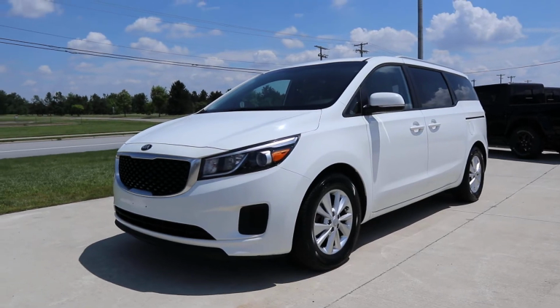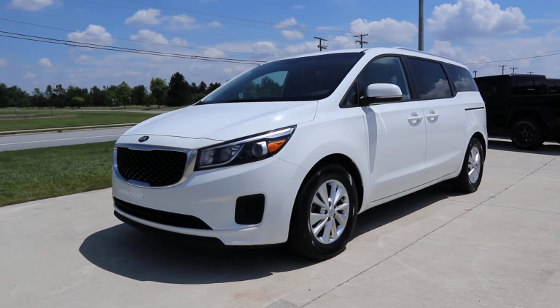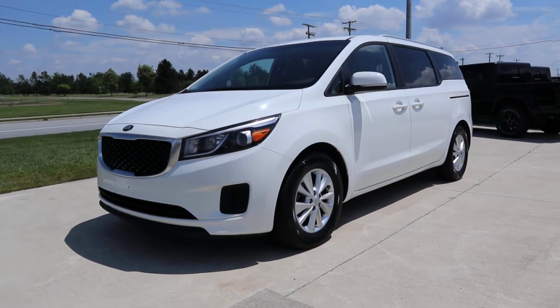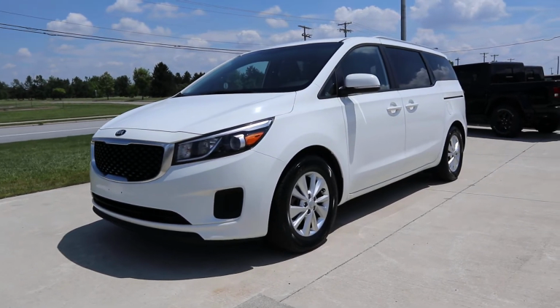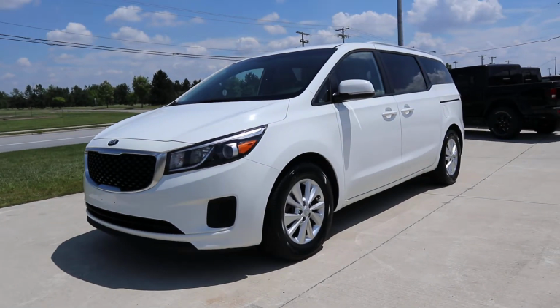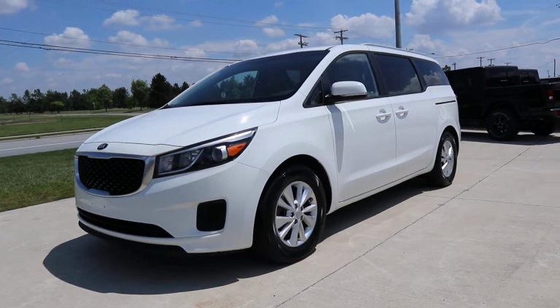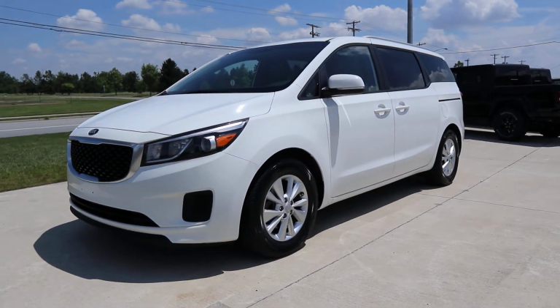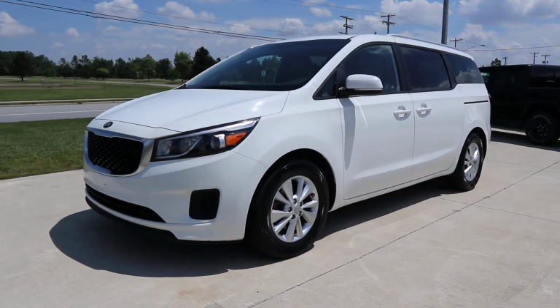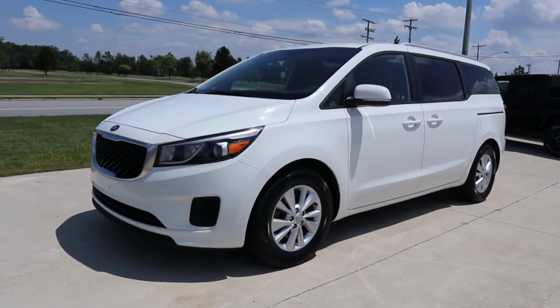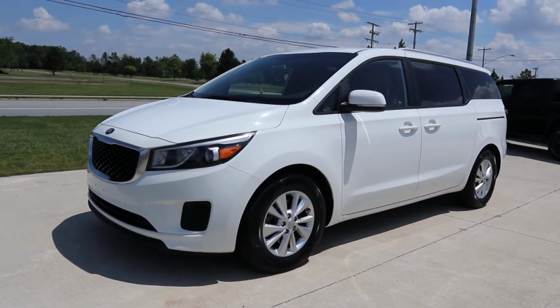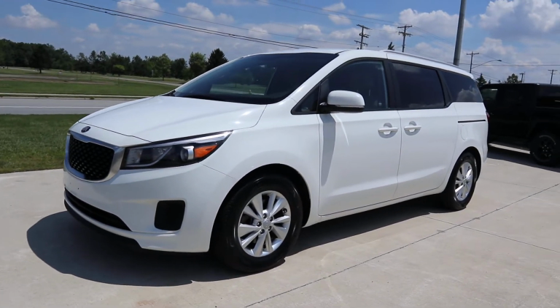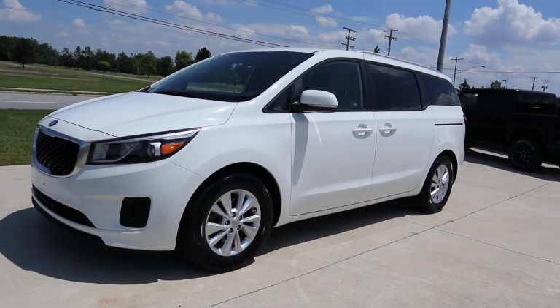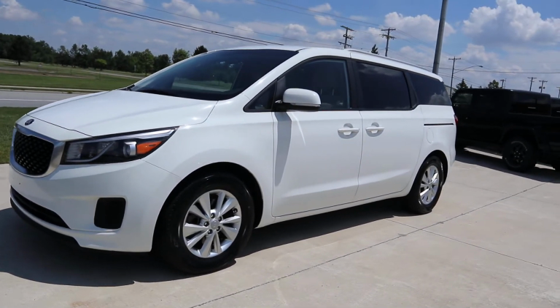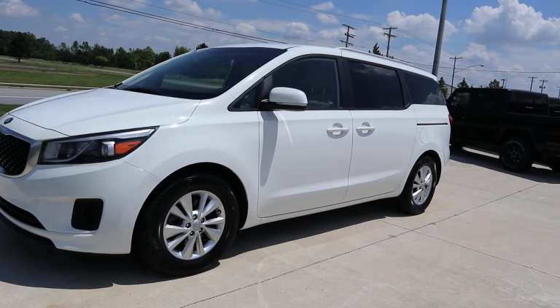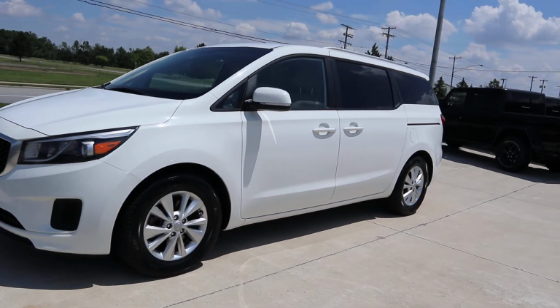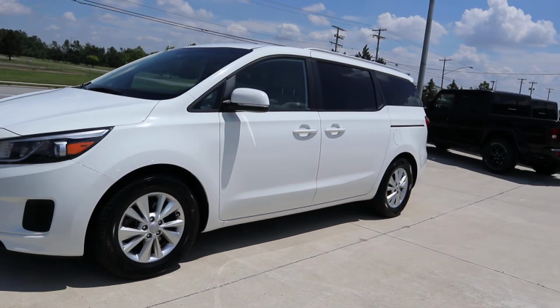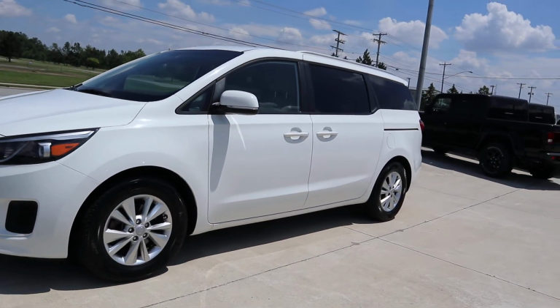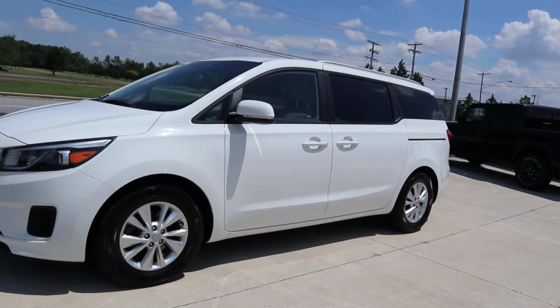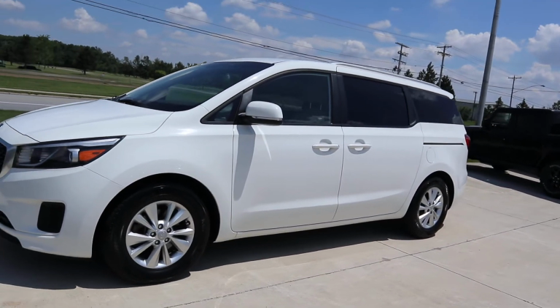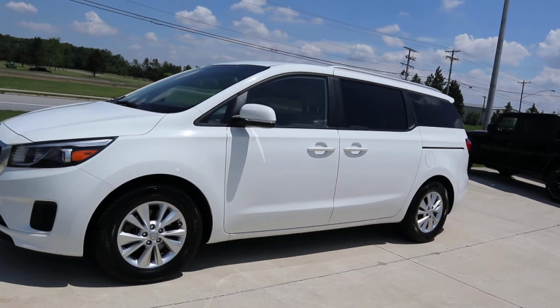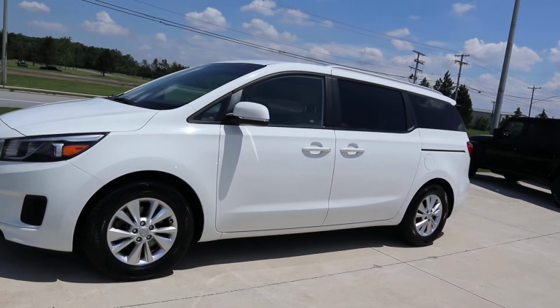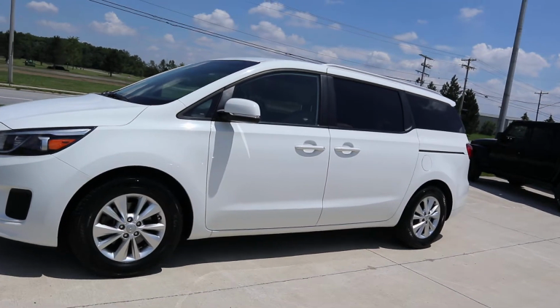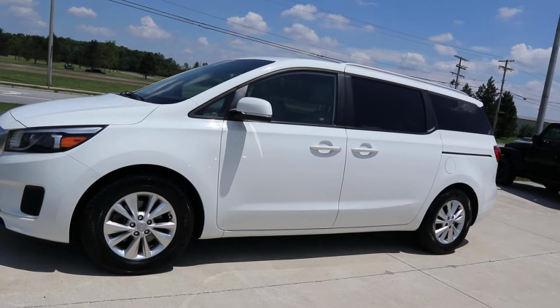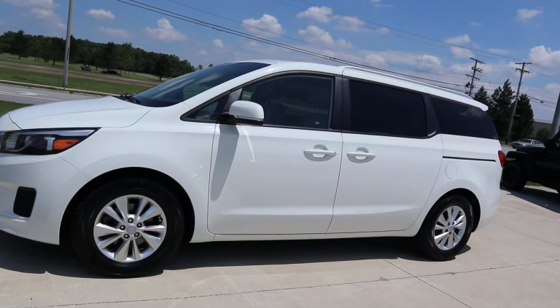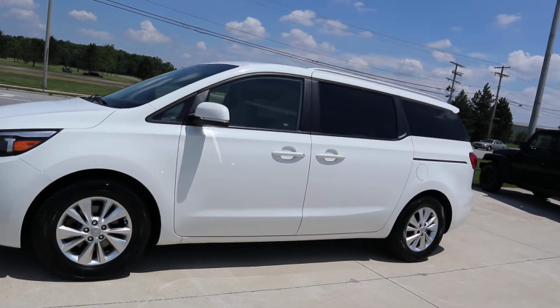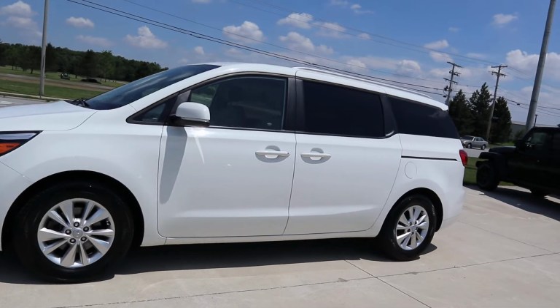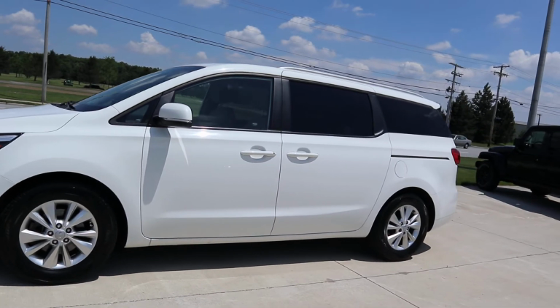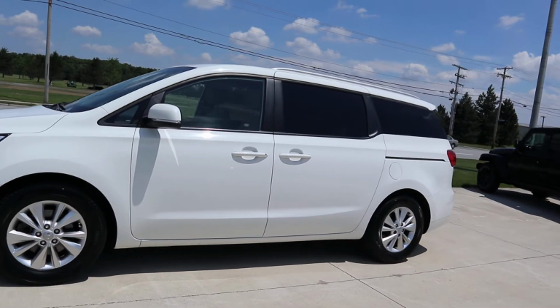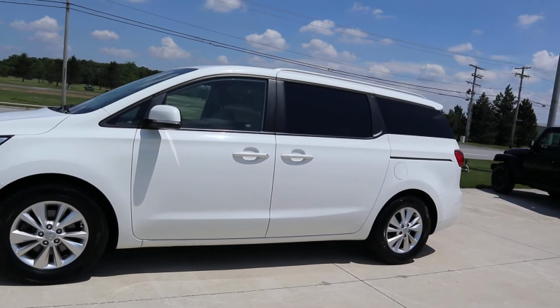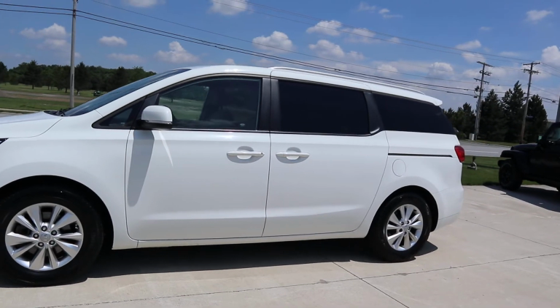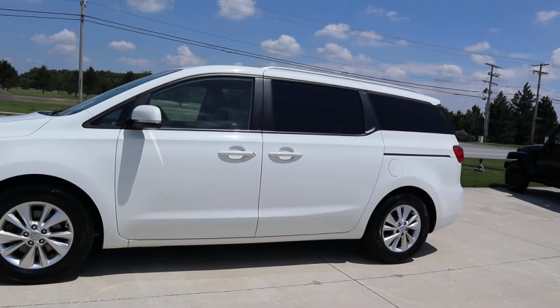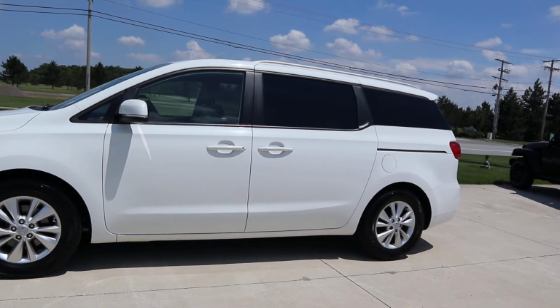Angel here at Terry Hendricks Chrysler. We're going to take you on a quick walk around of this 2016 Kia Sedona LX.